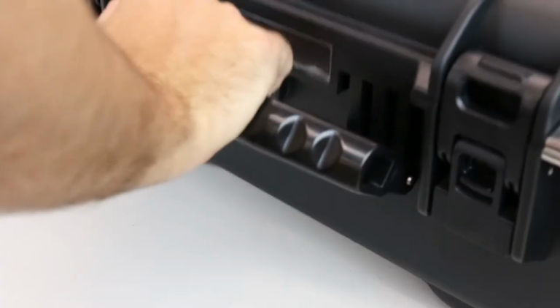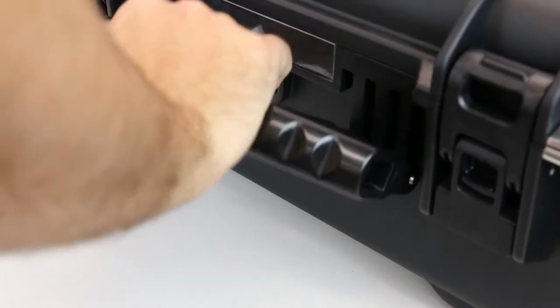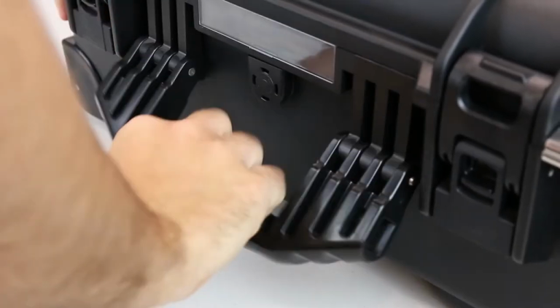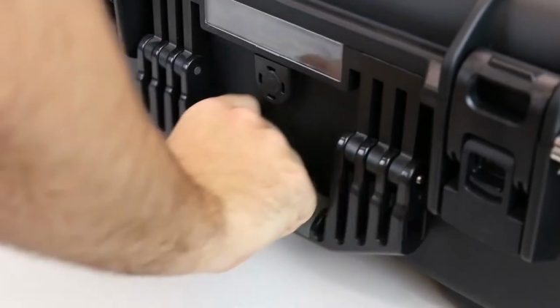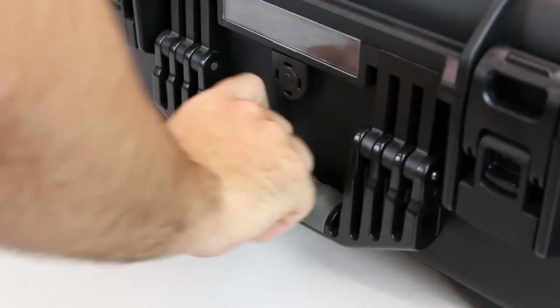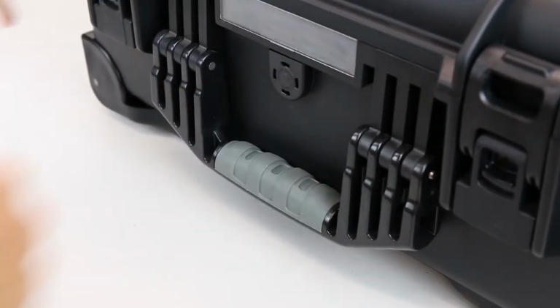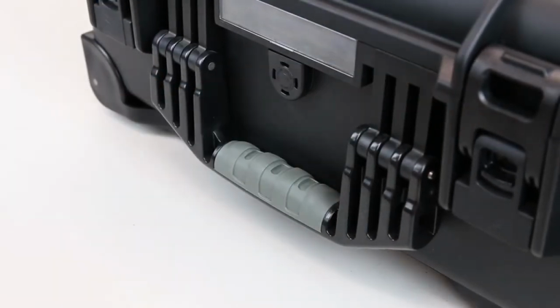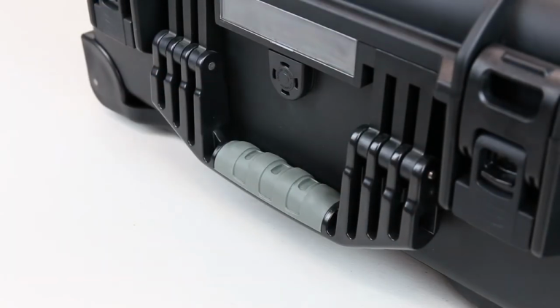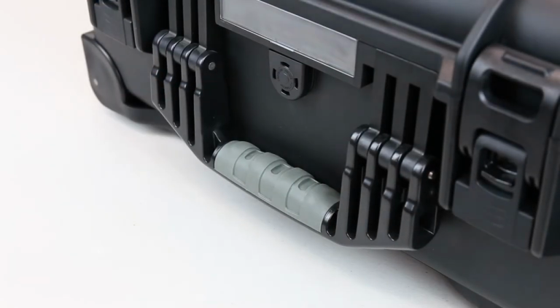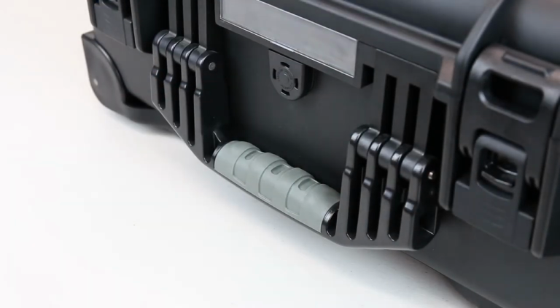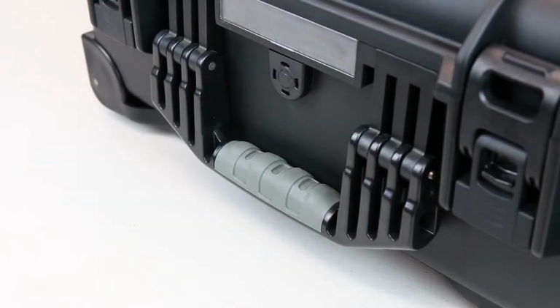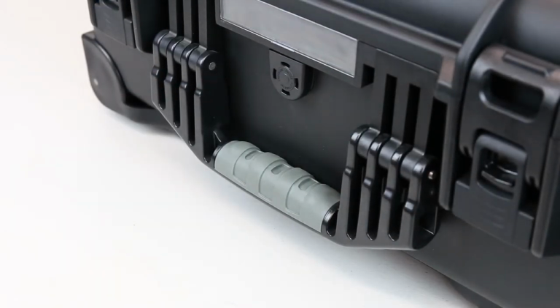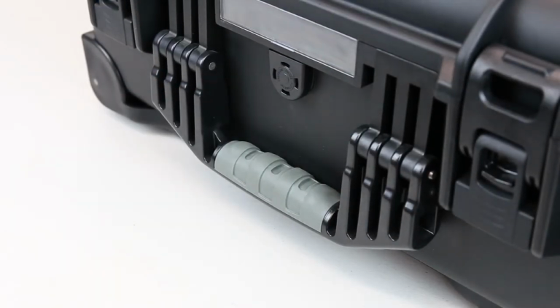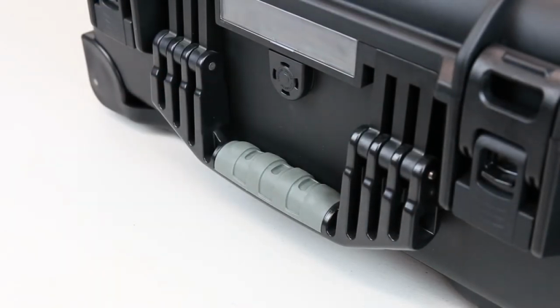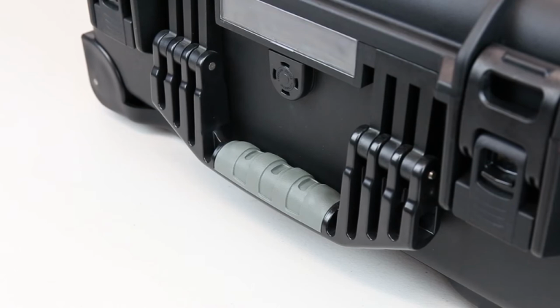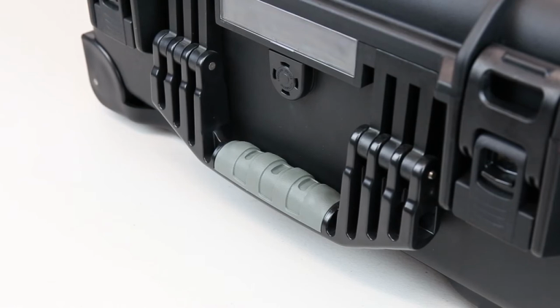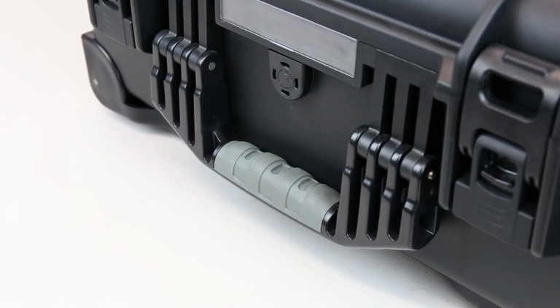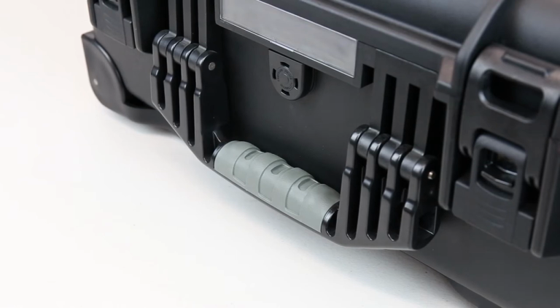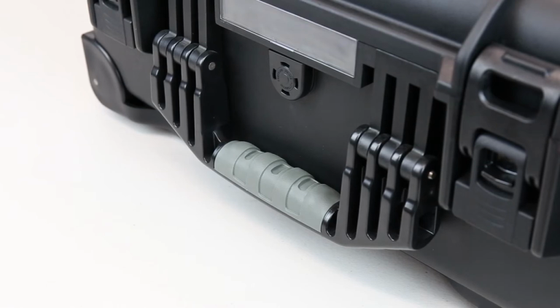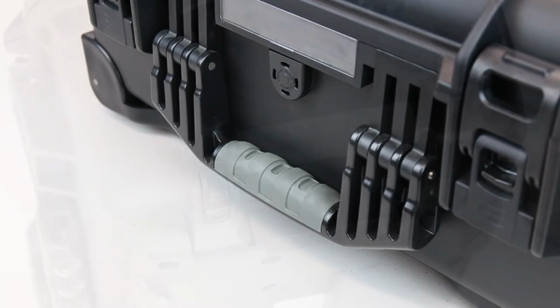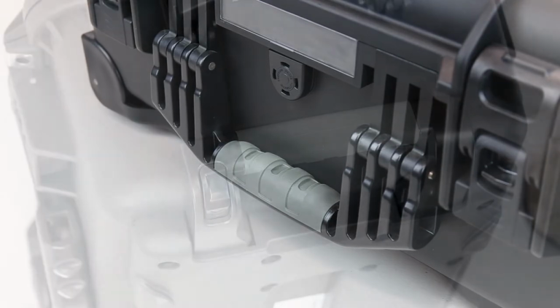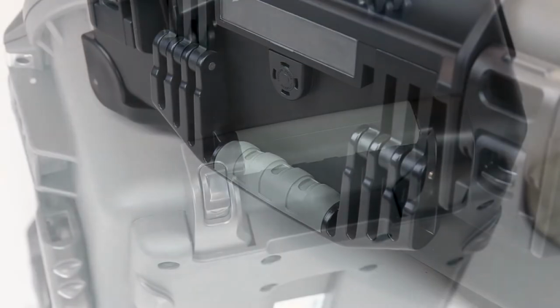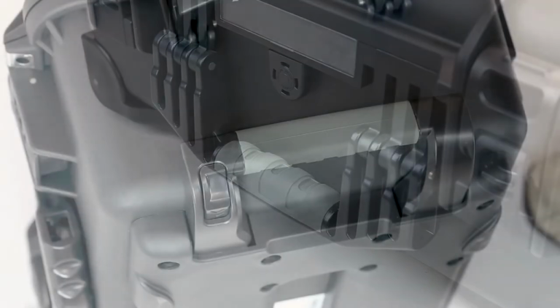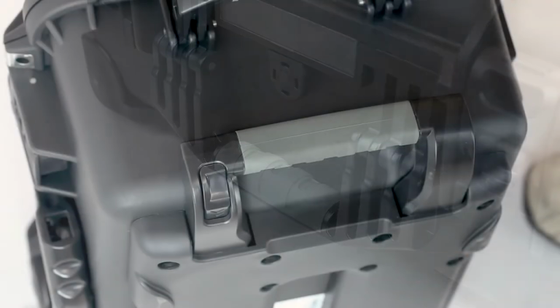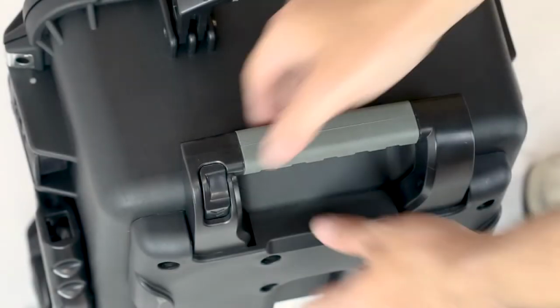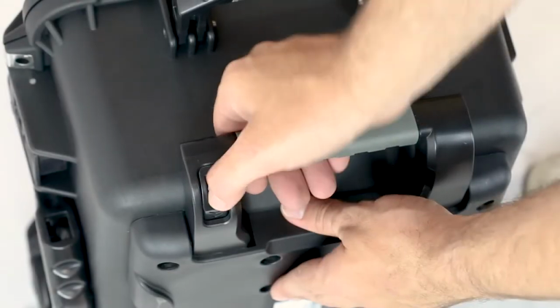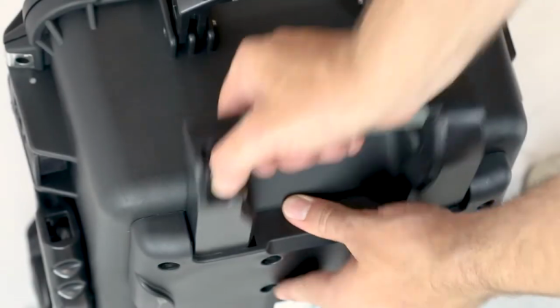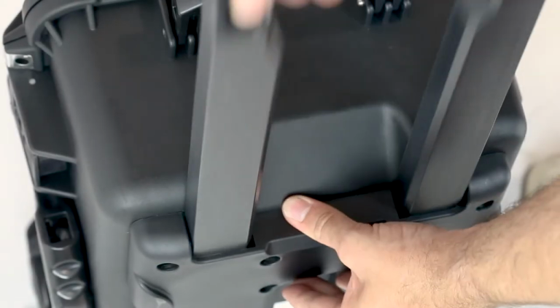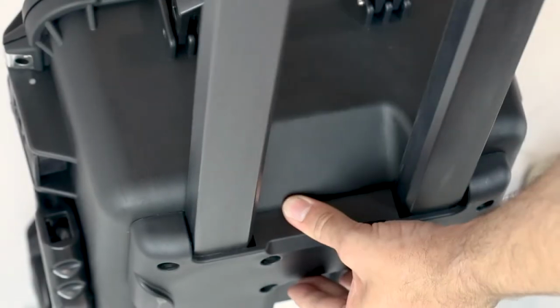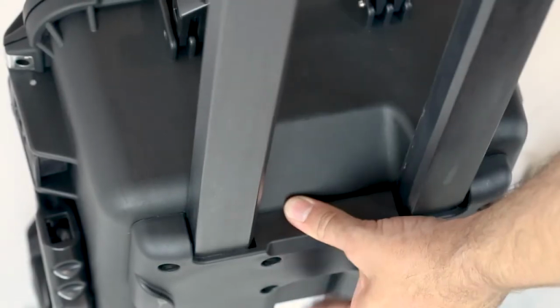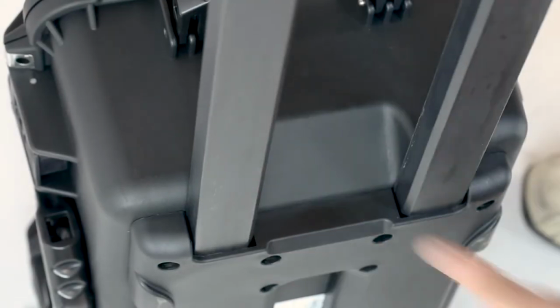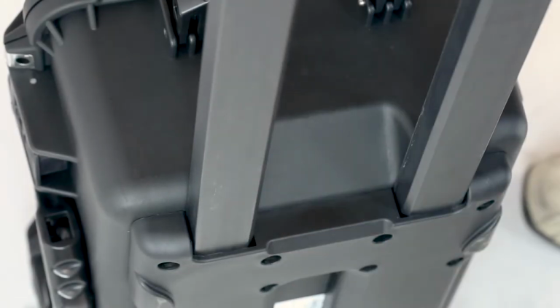It also has multiple heavy duty handles around the case as well as a retractable handle and easy glide wheels.